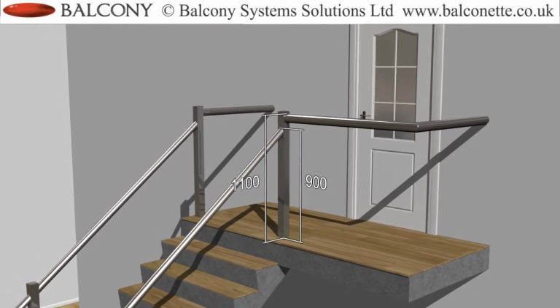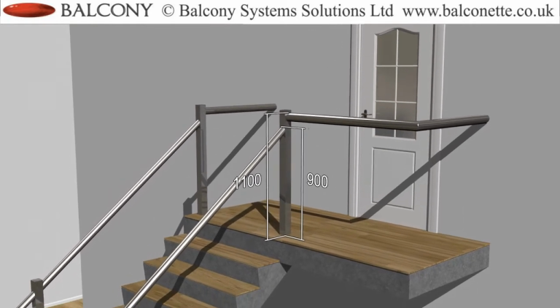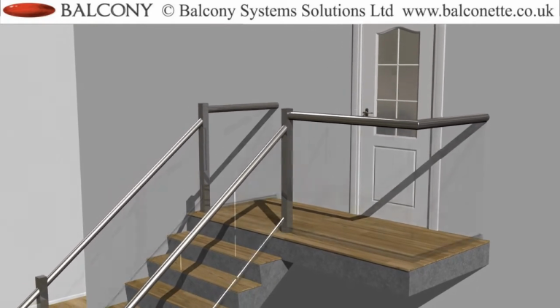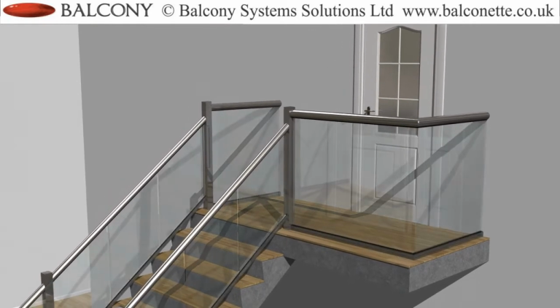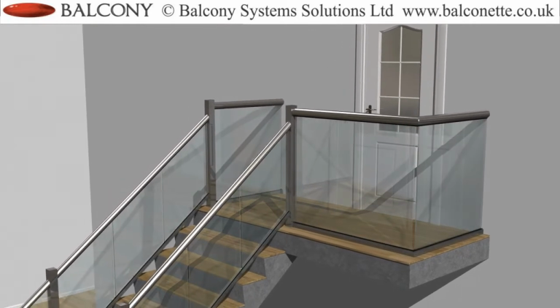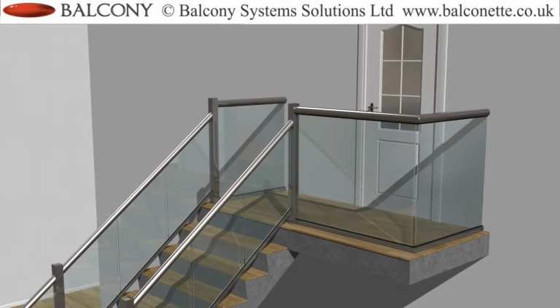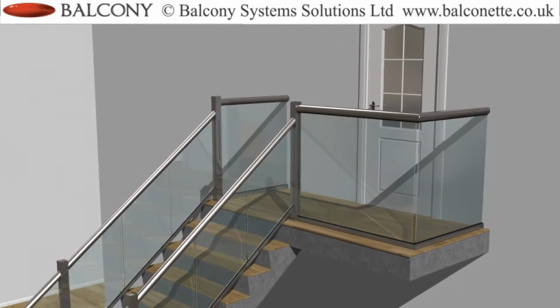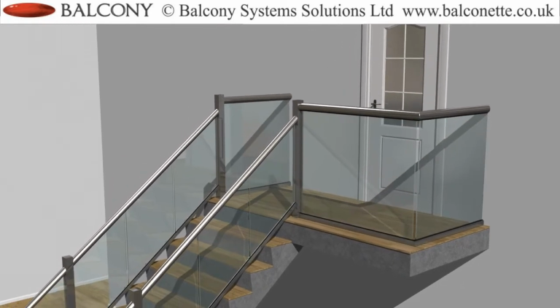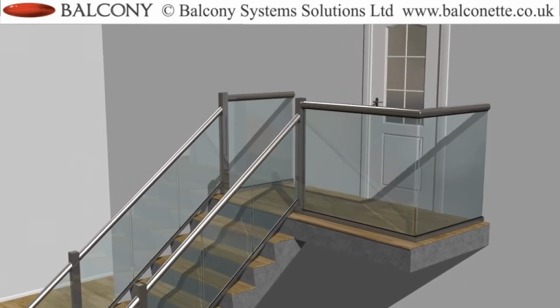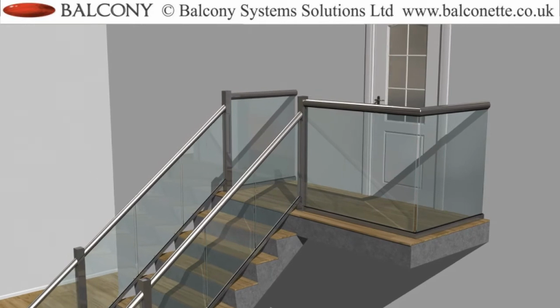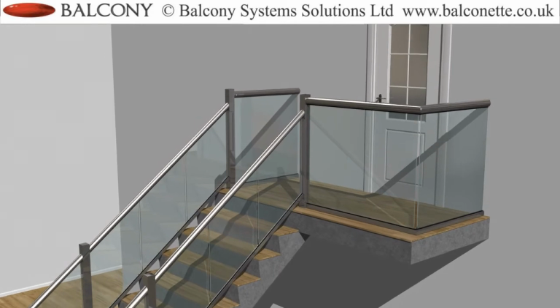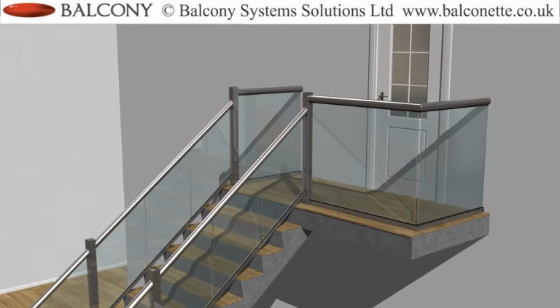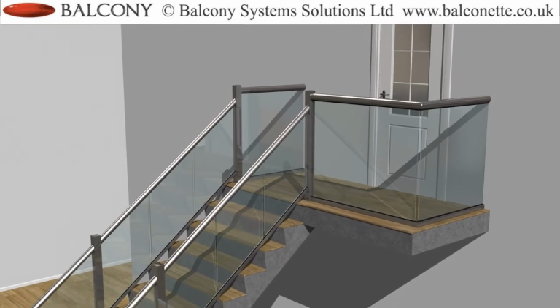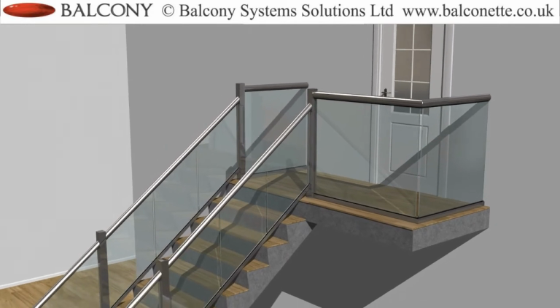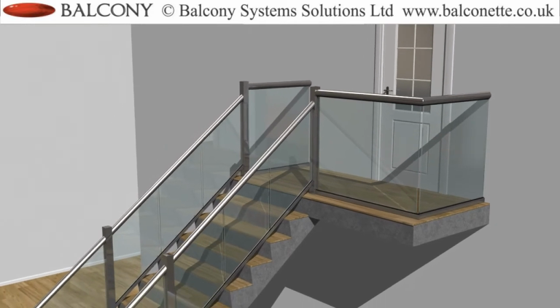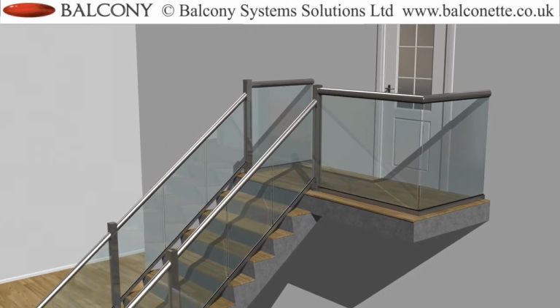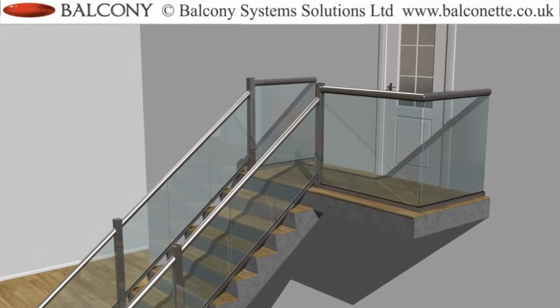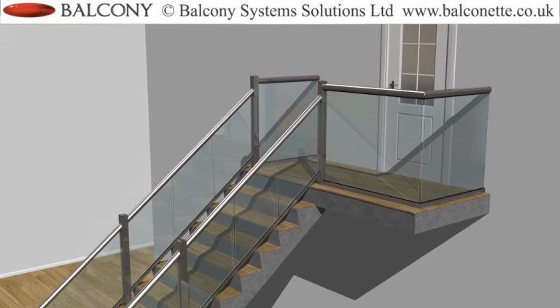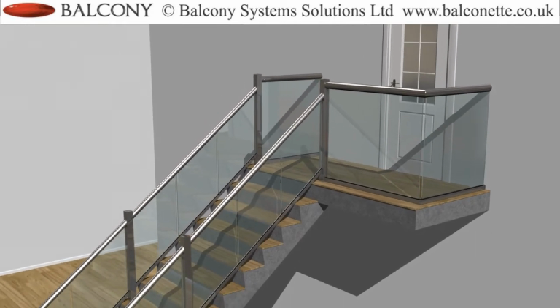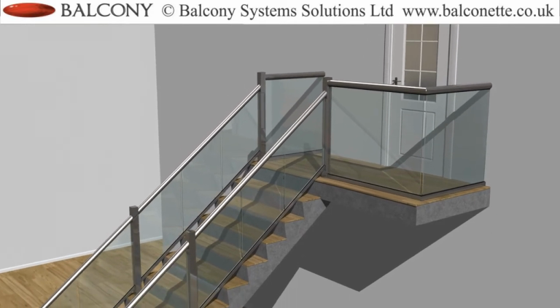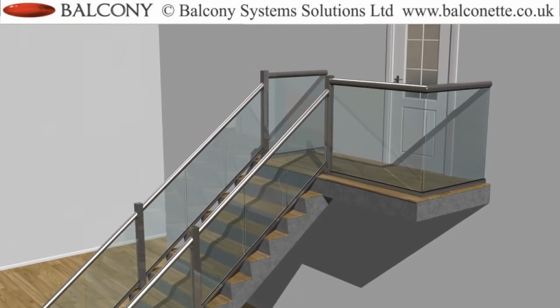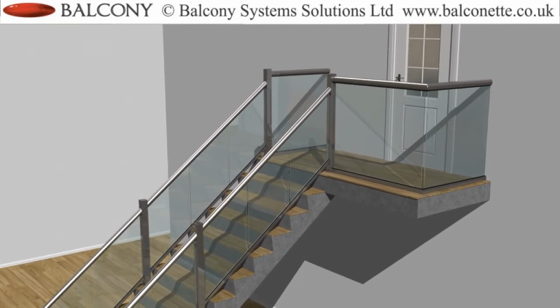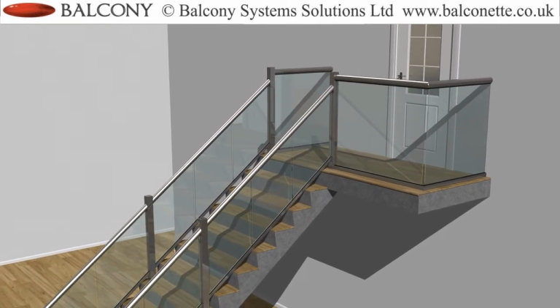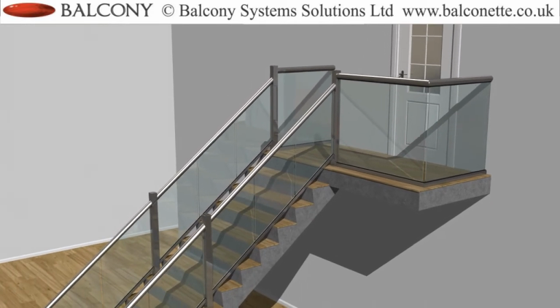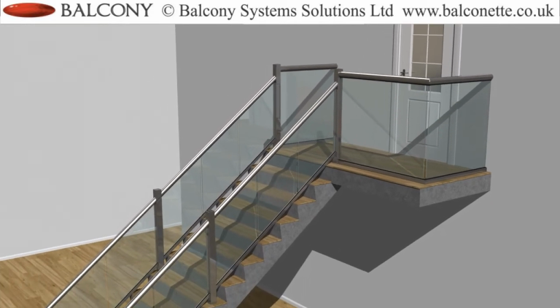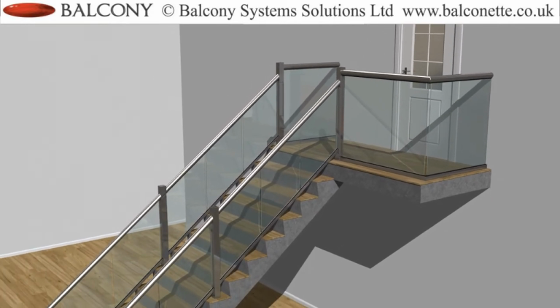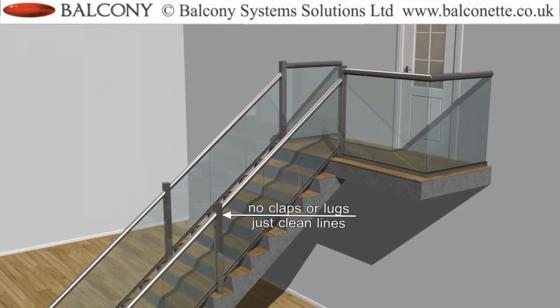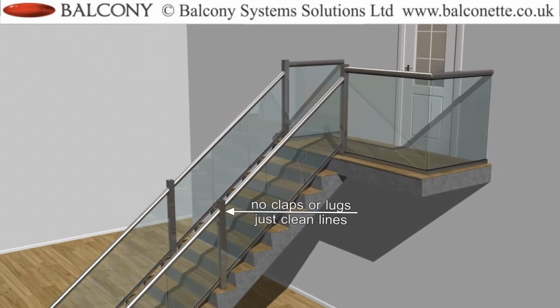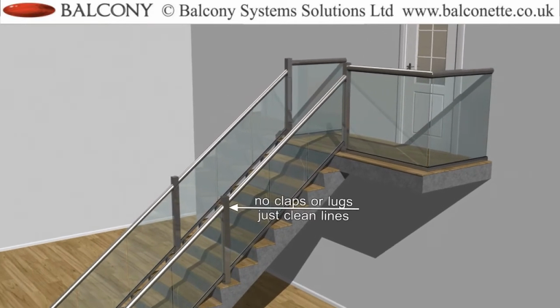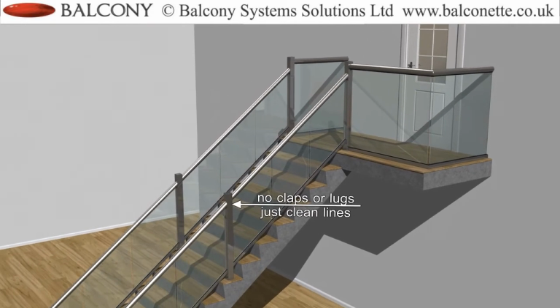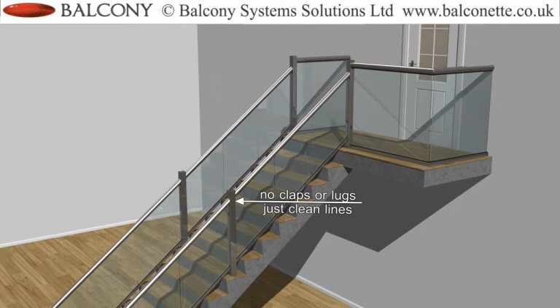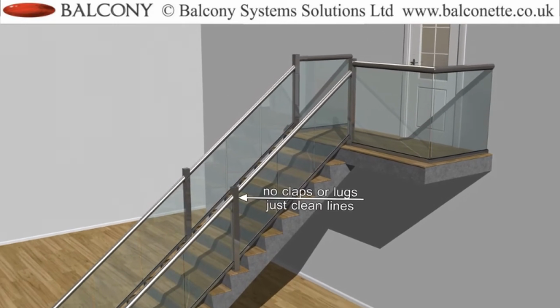Glasses are fixed between the handrail and the bottom rail, with clean lines that do not have any ugly clamps or lugs.